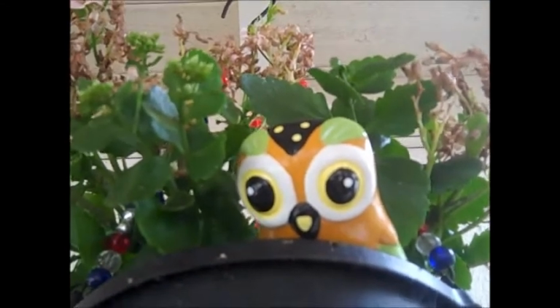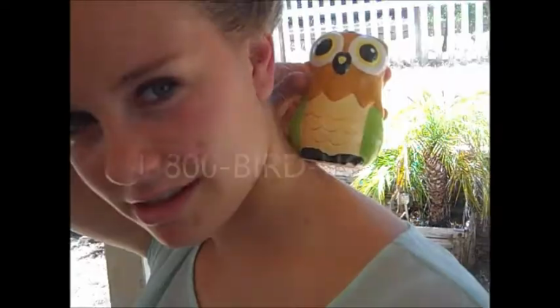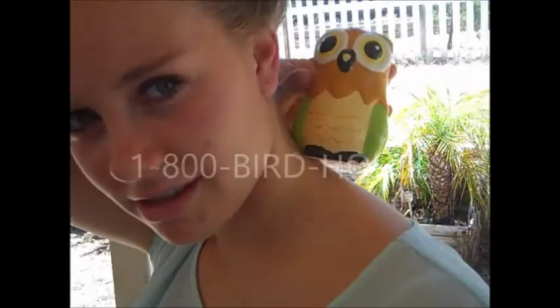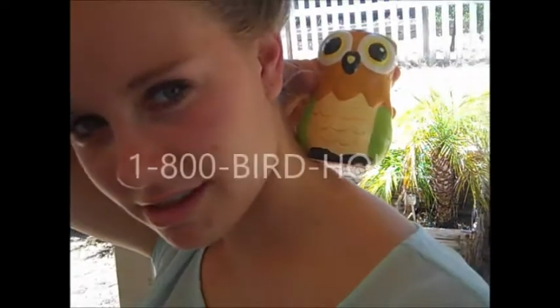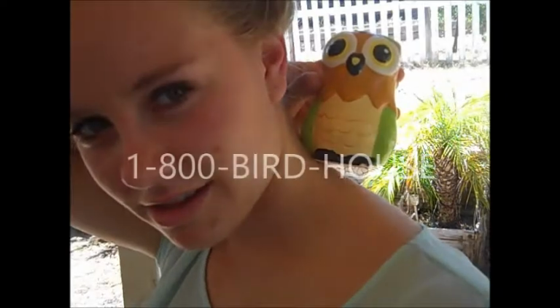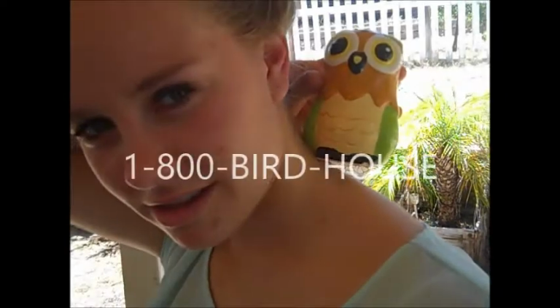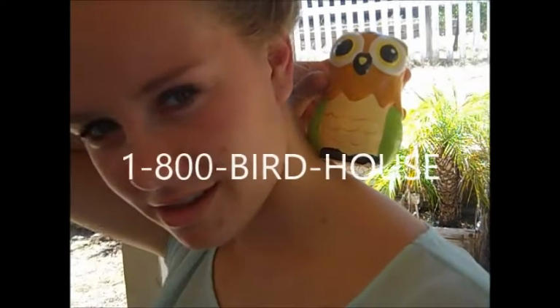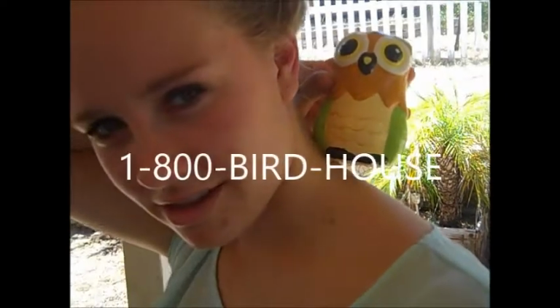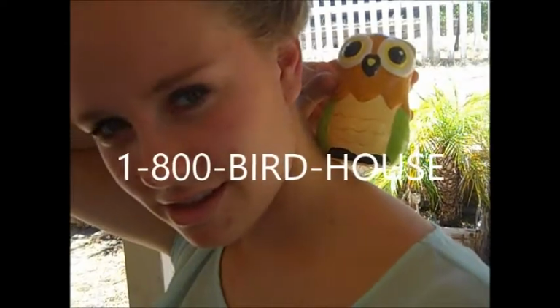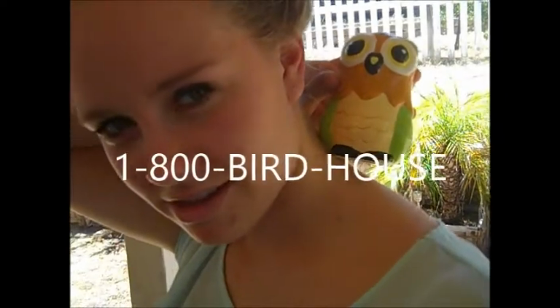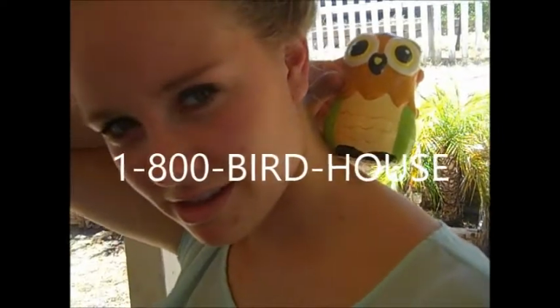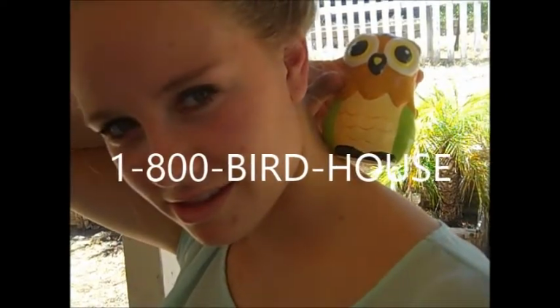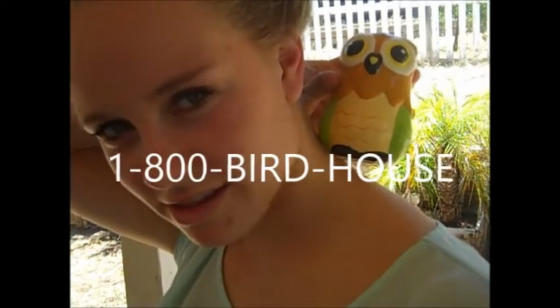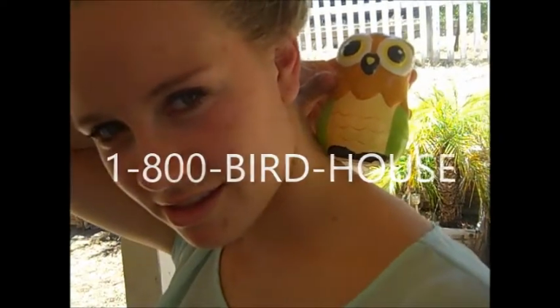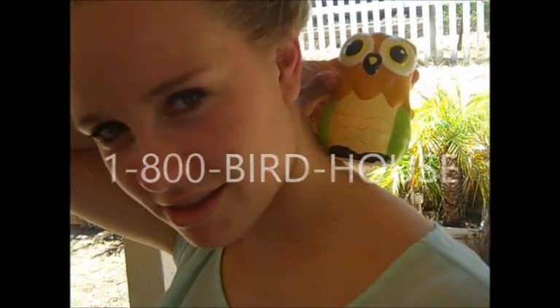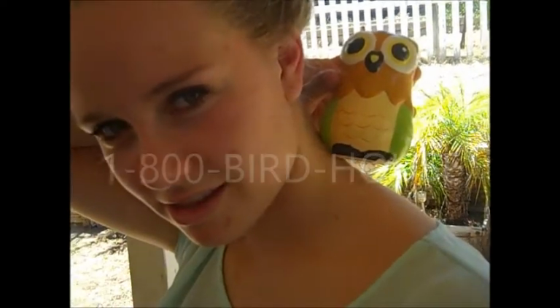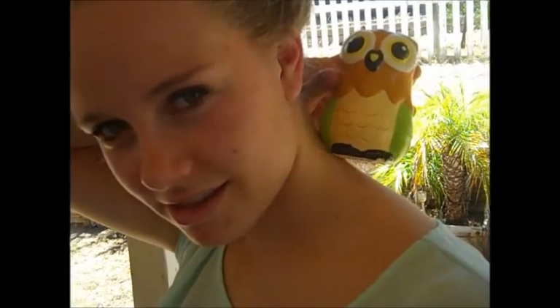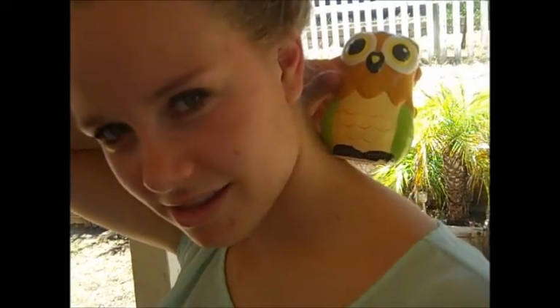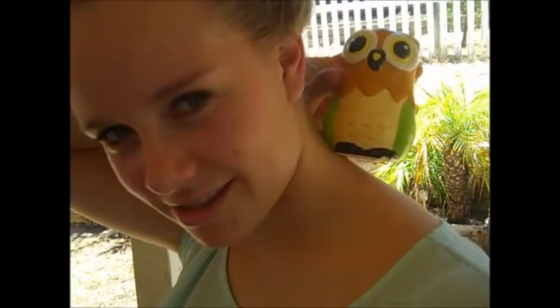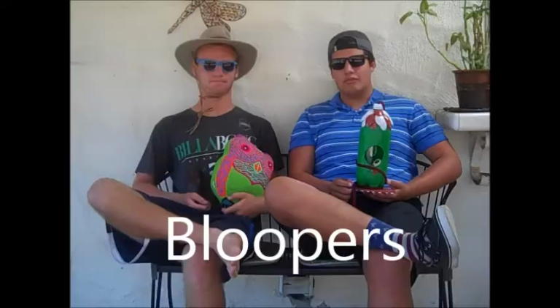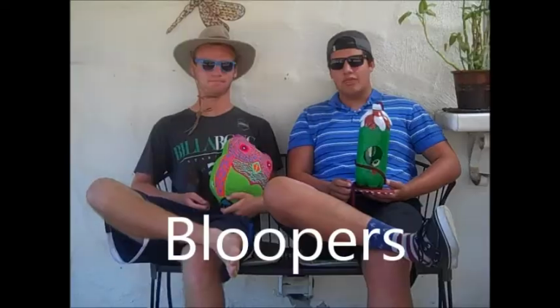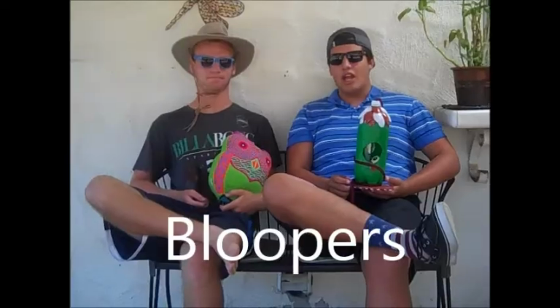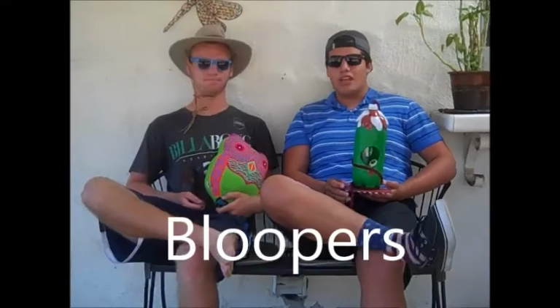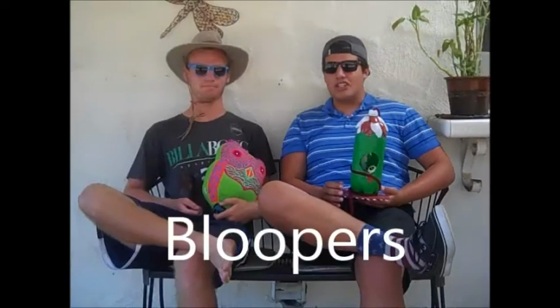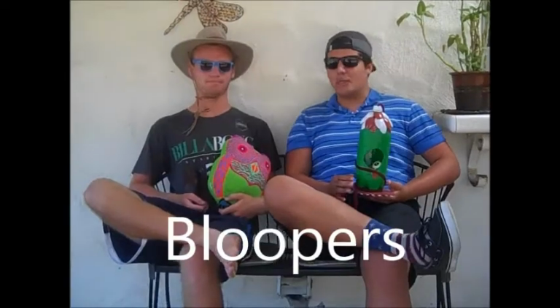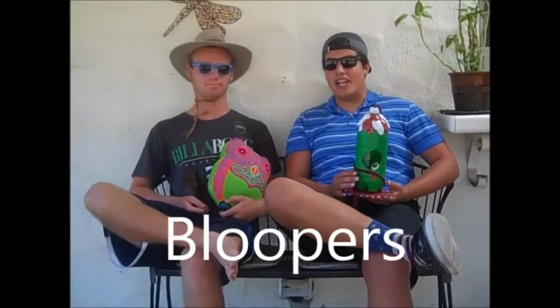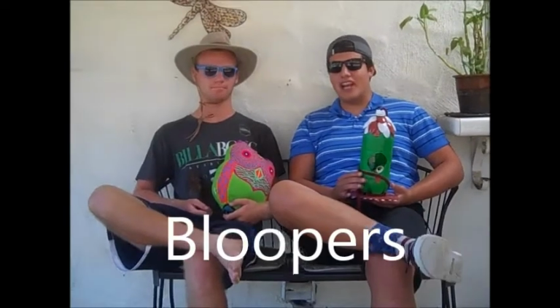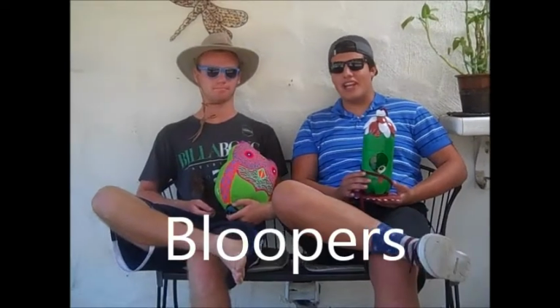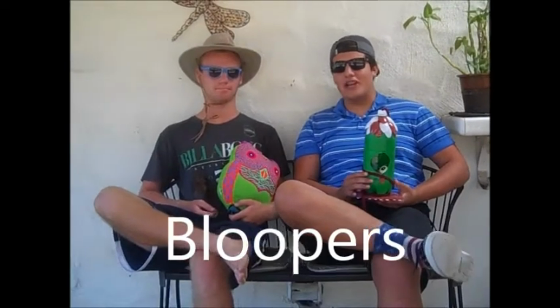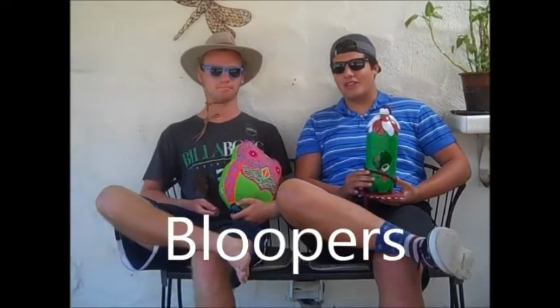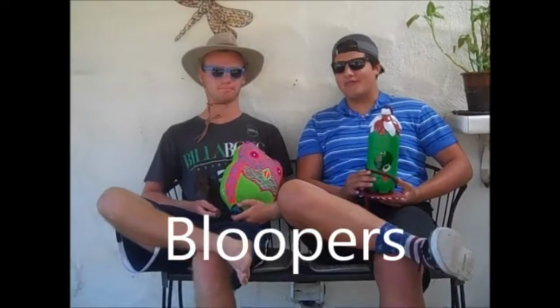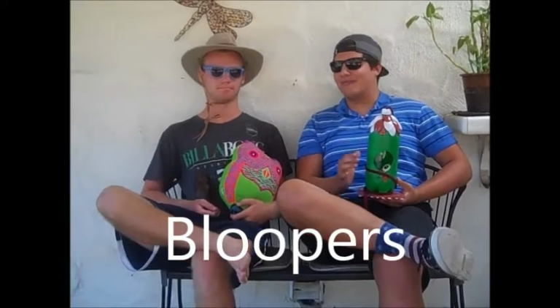Call 1-800-BIRDHOUSE! We know hows! Jake Becerra here with...